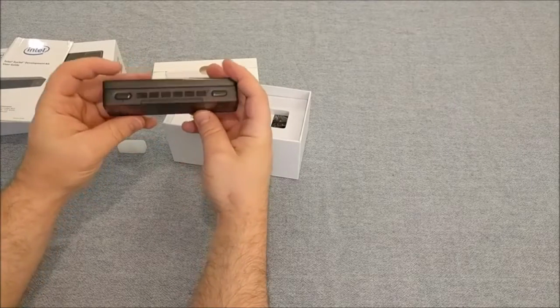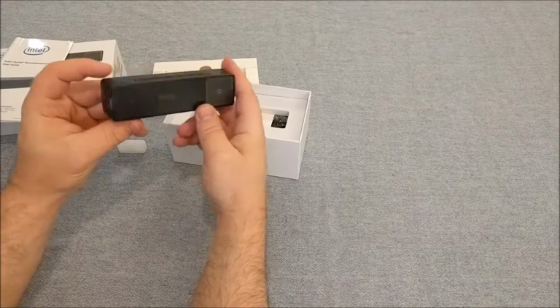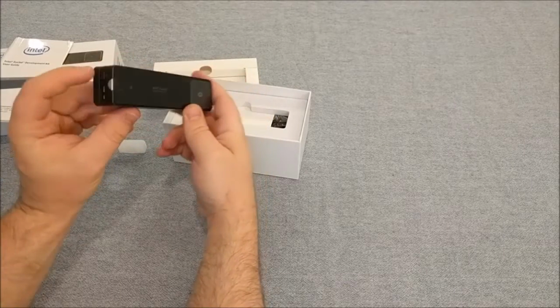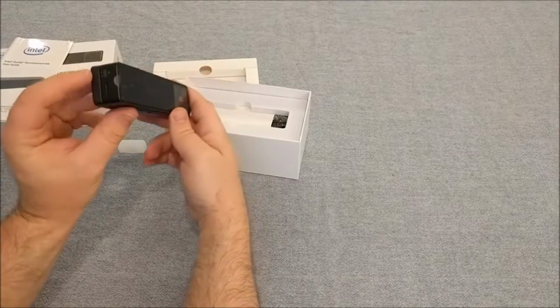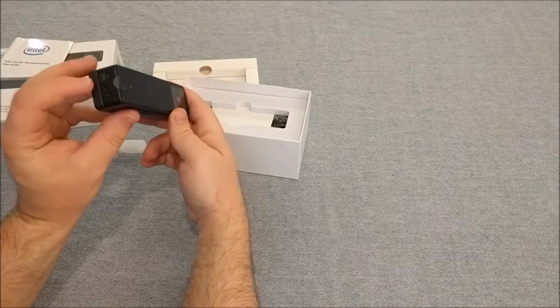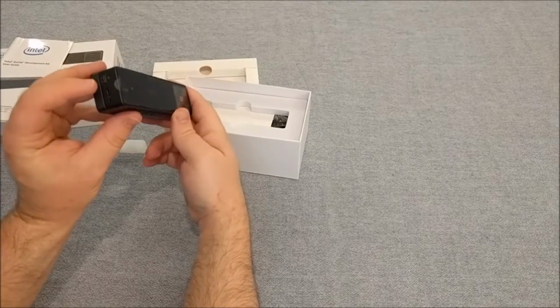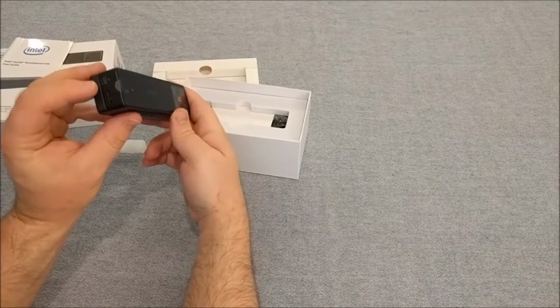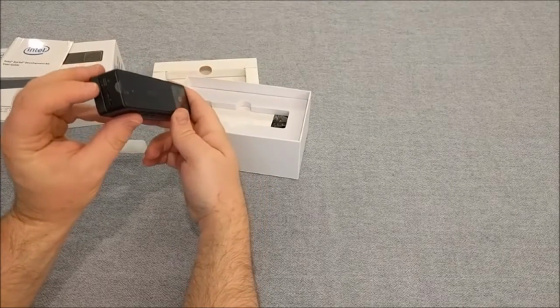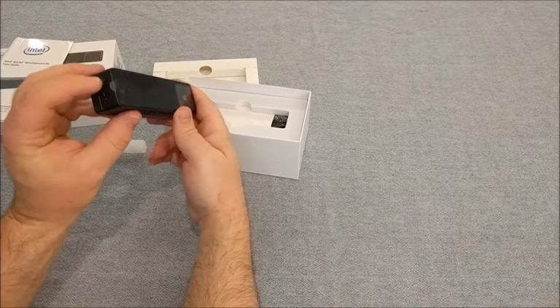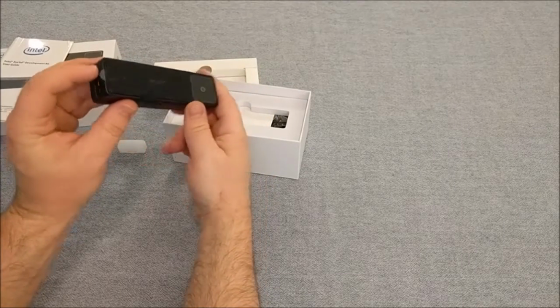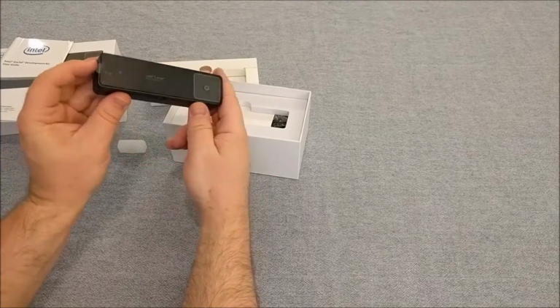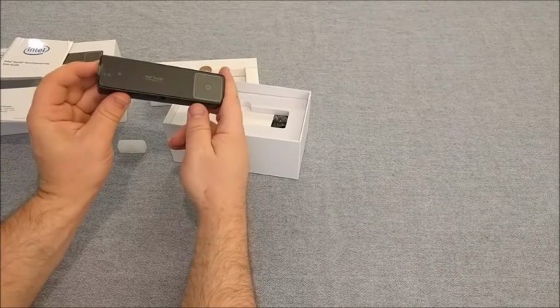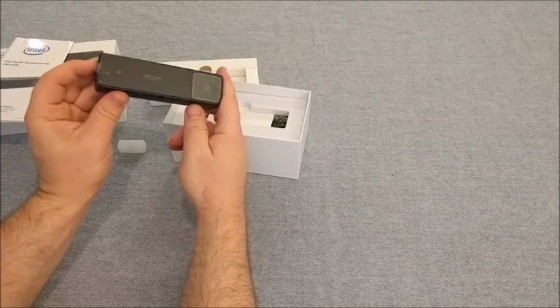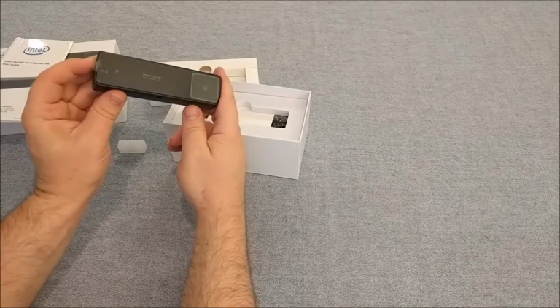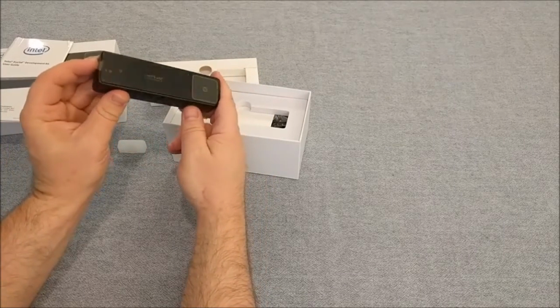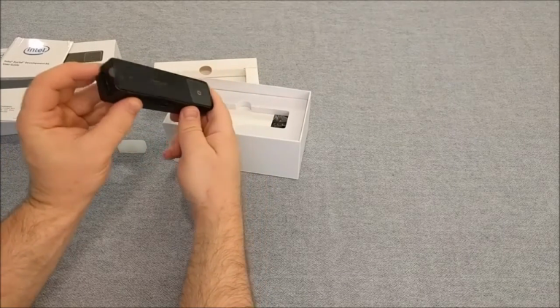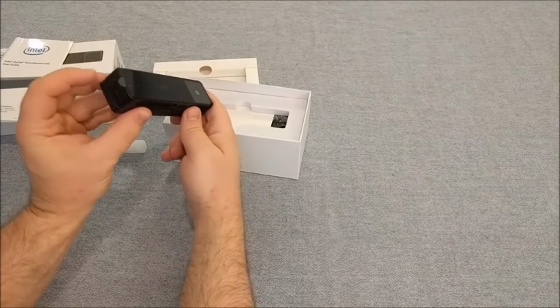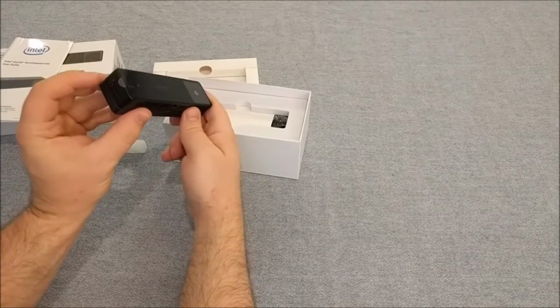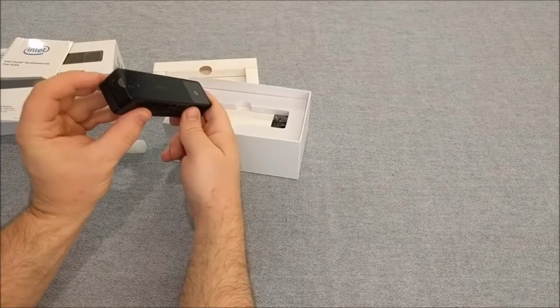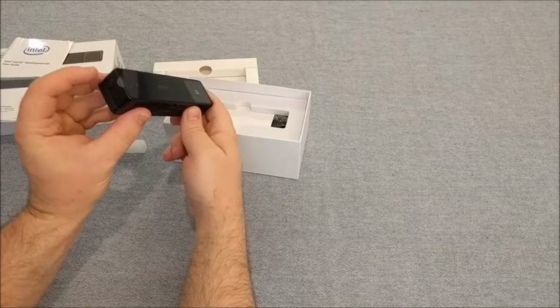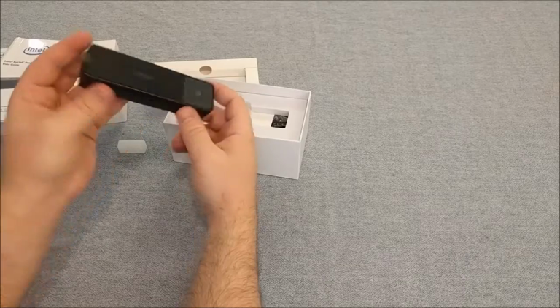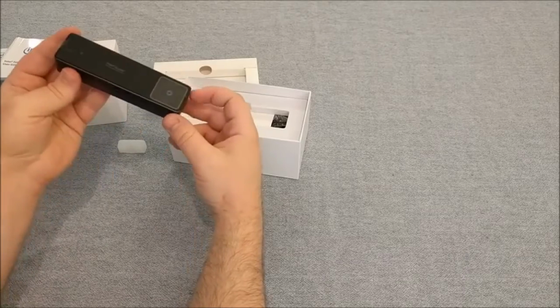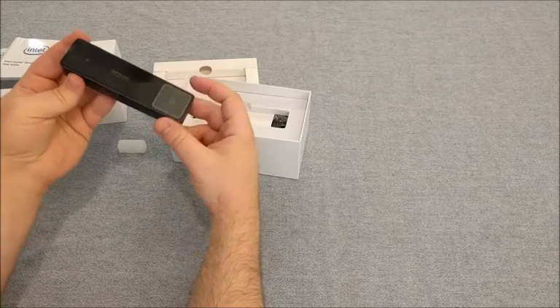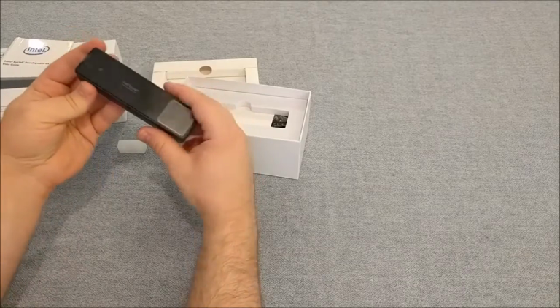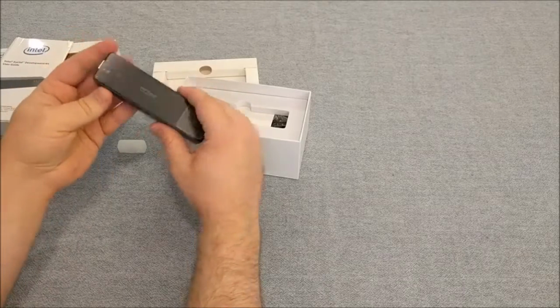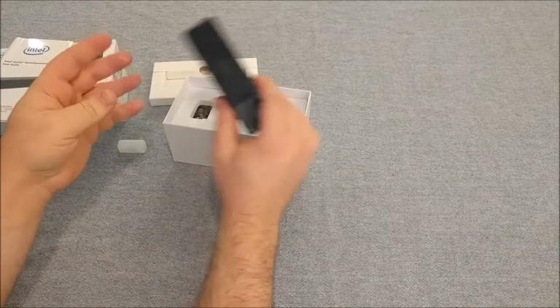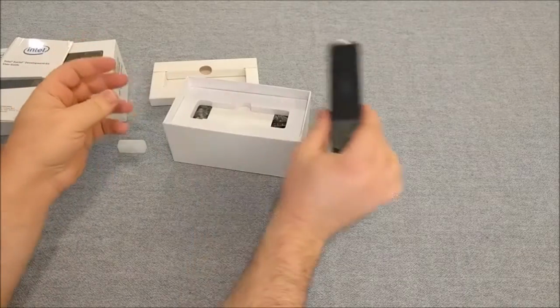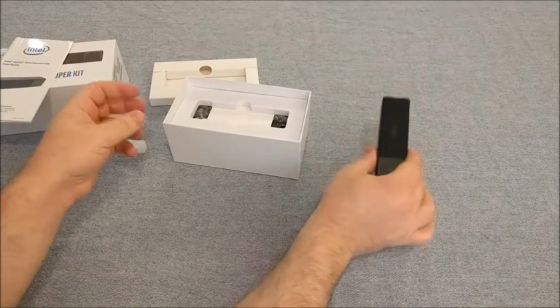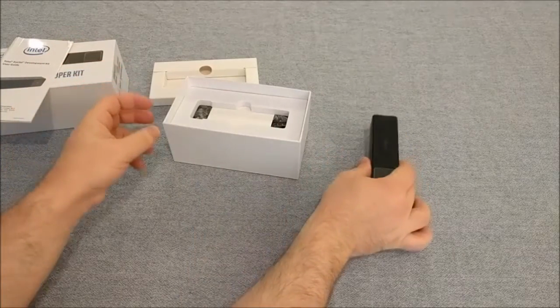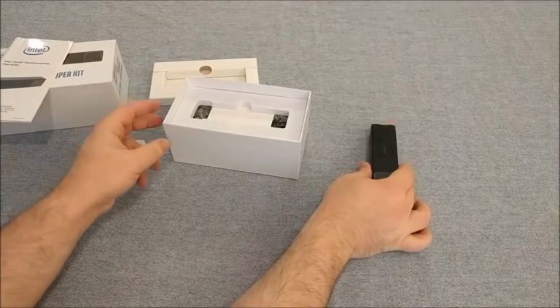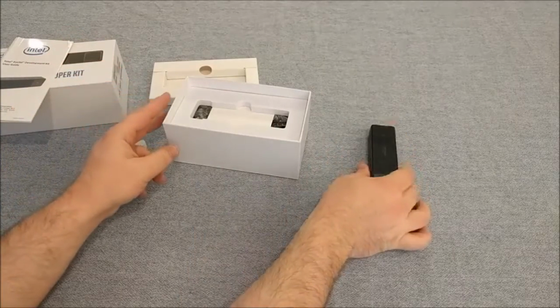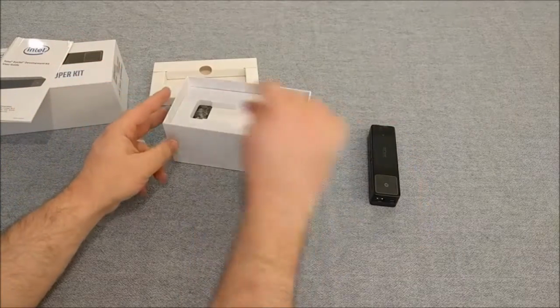Let's see if I can turn it on. It probably needs to be charged first.